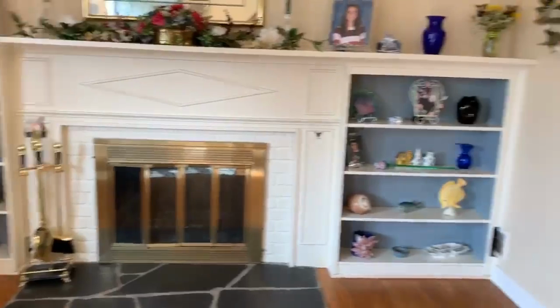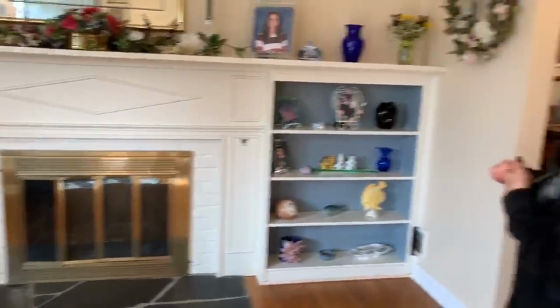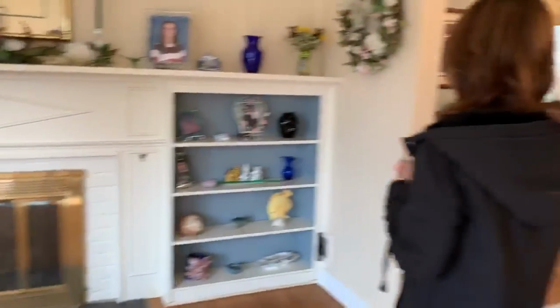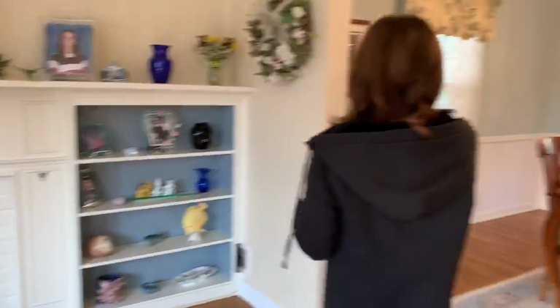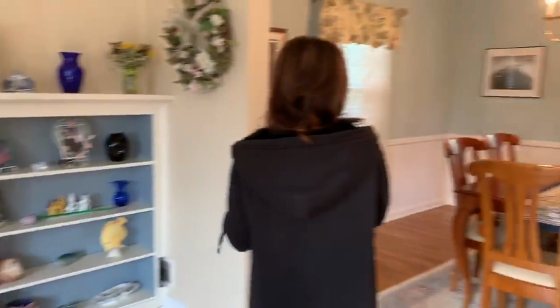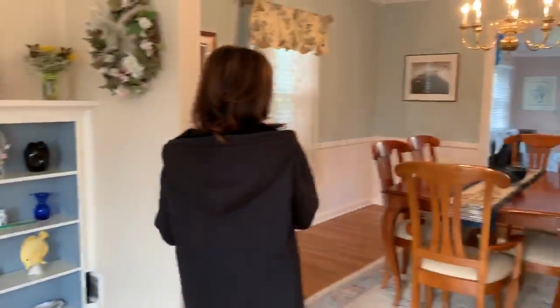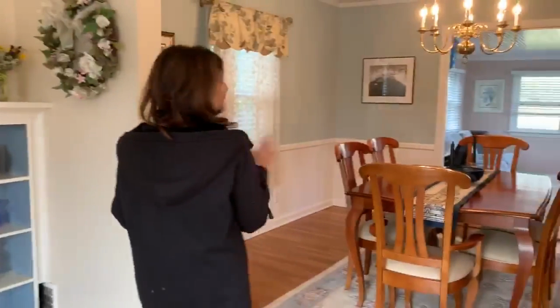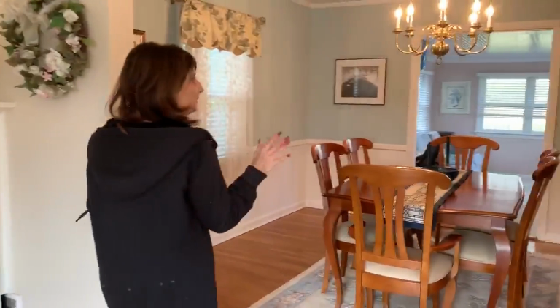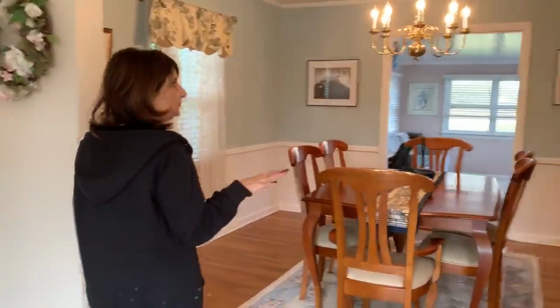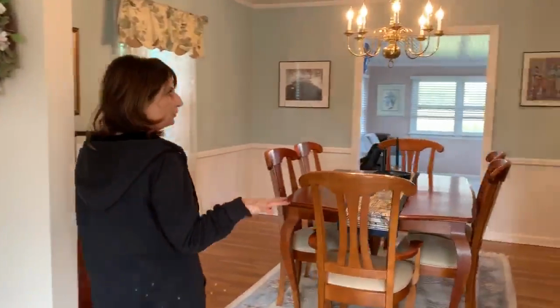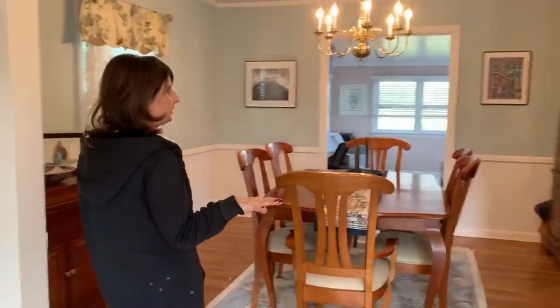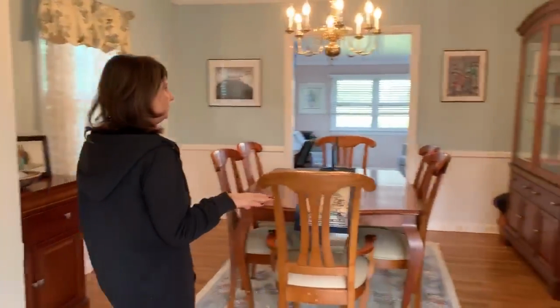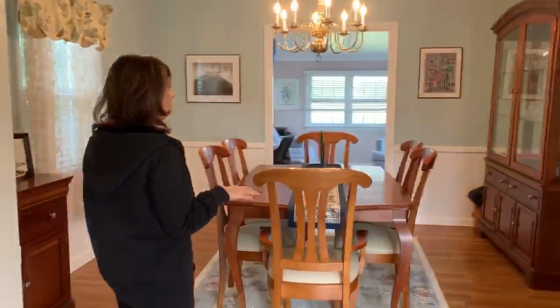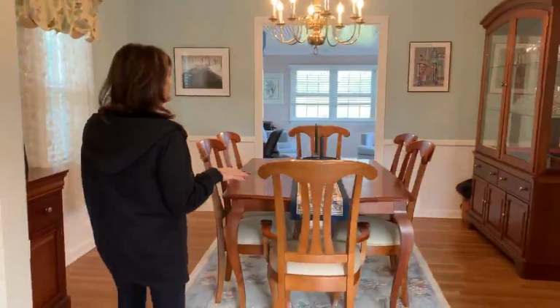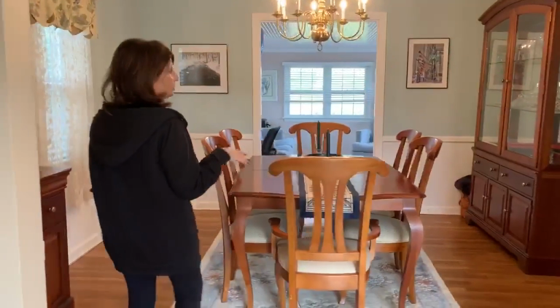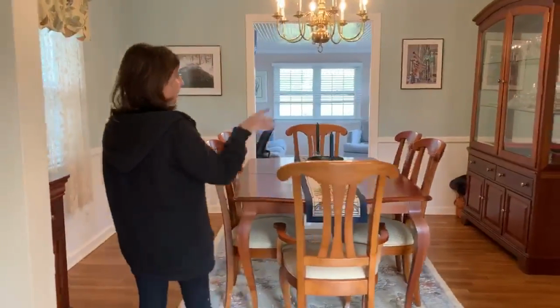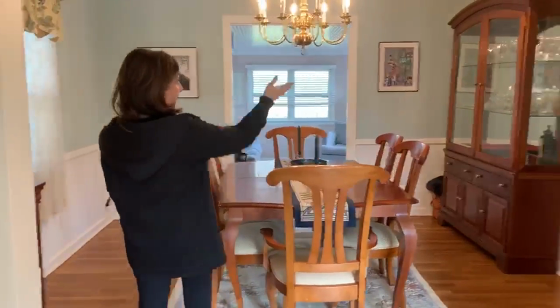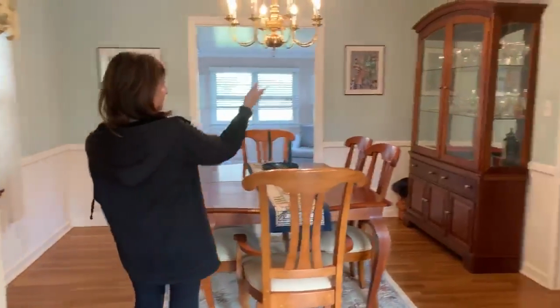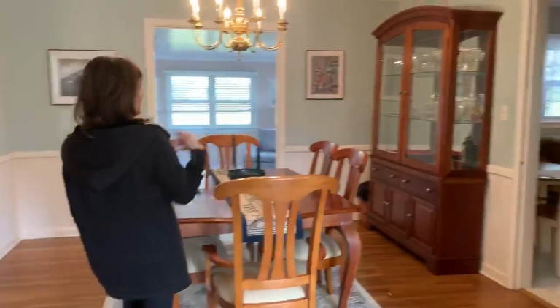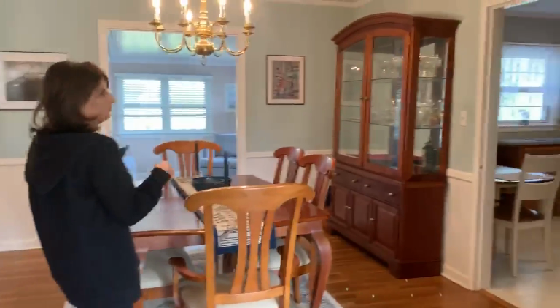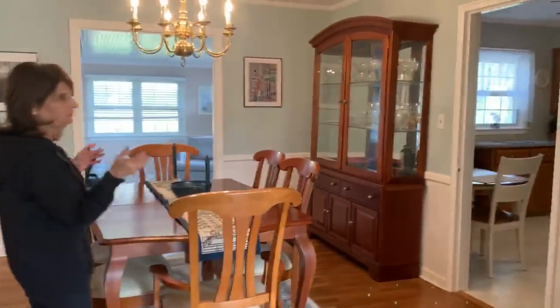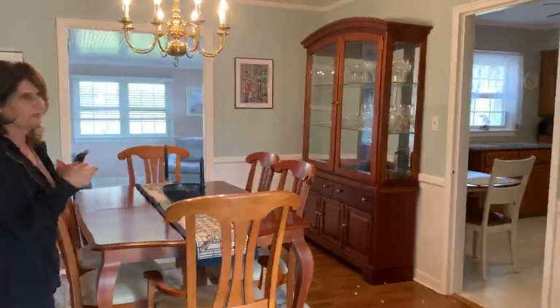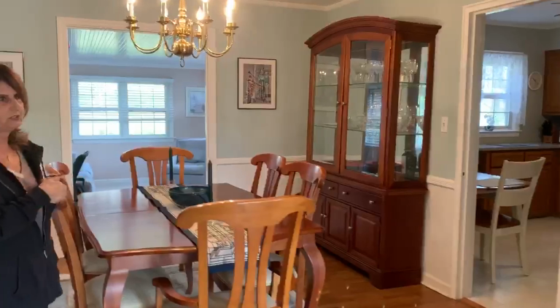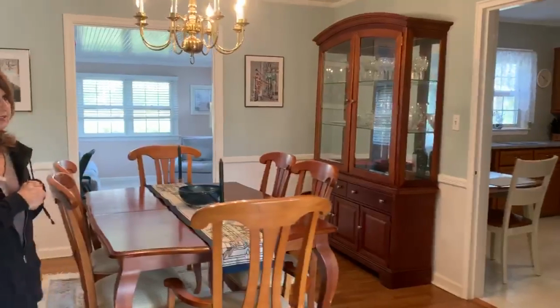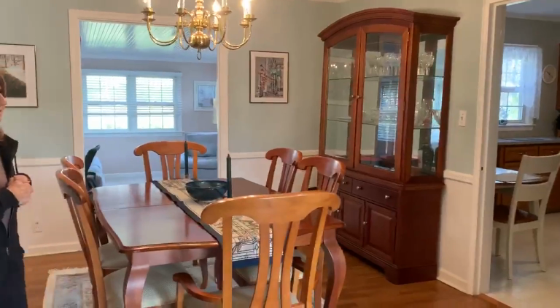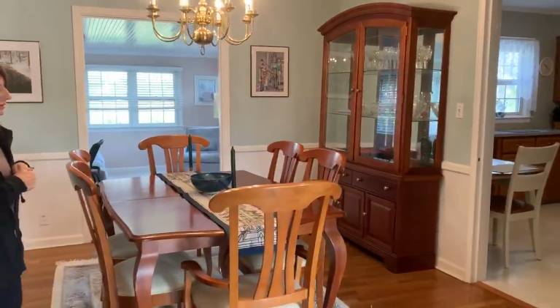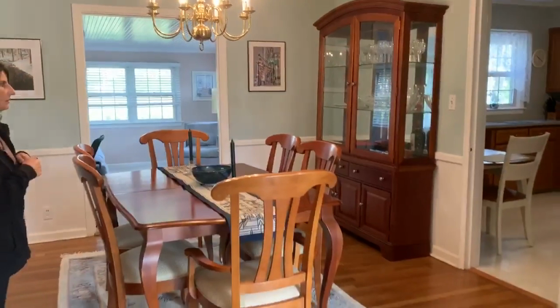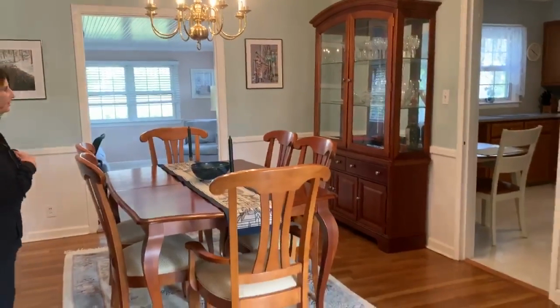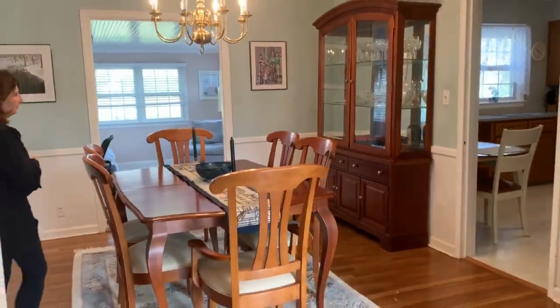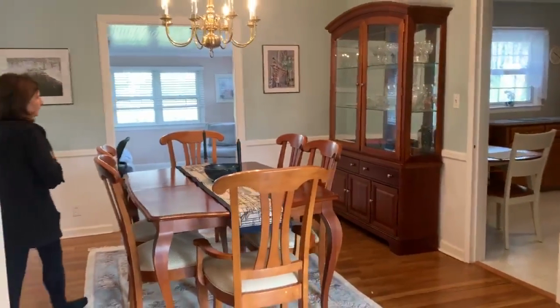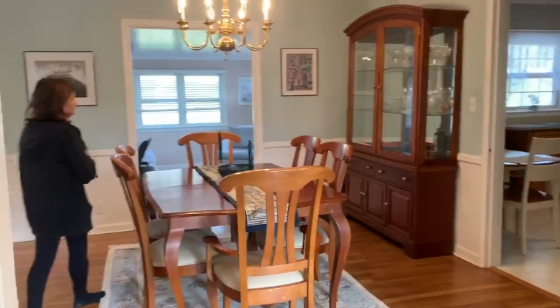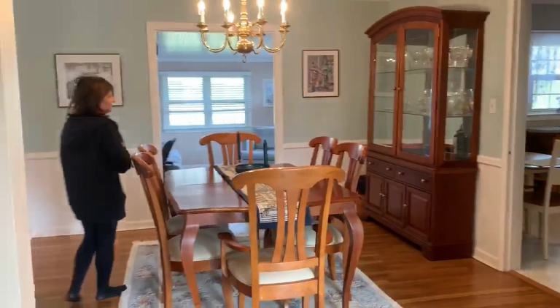Okay, so now this opens to the formal dining room, which is very spacious. Really spacious.